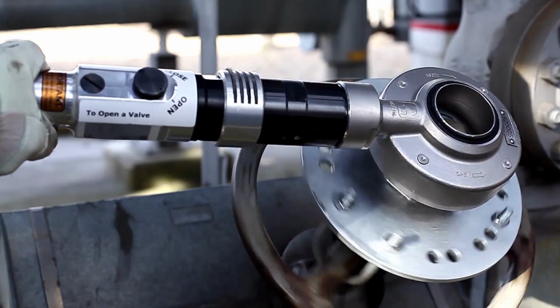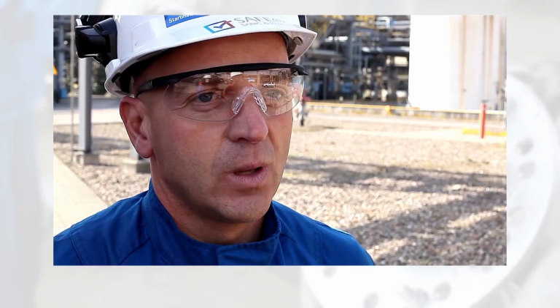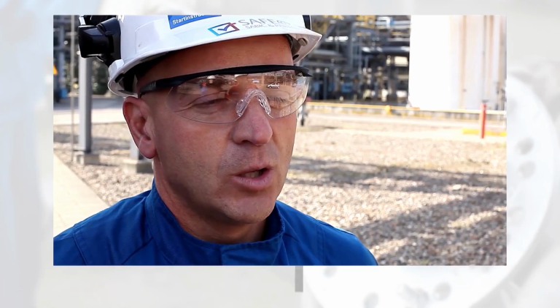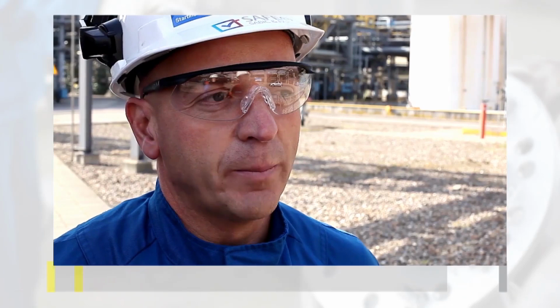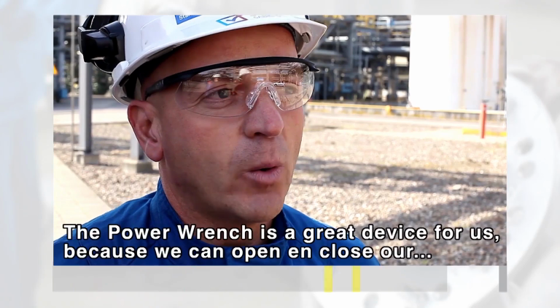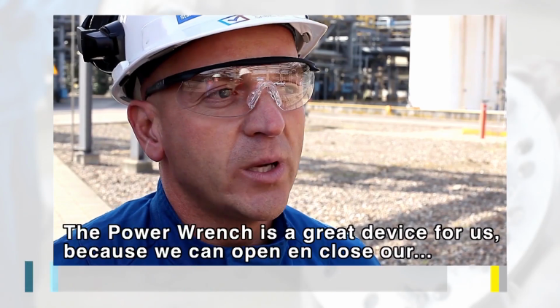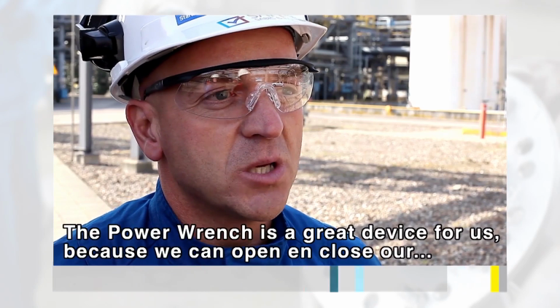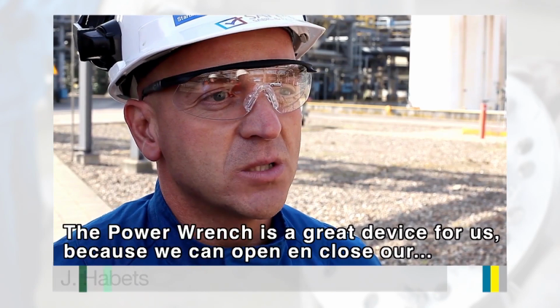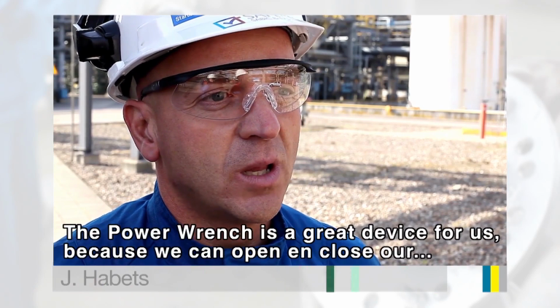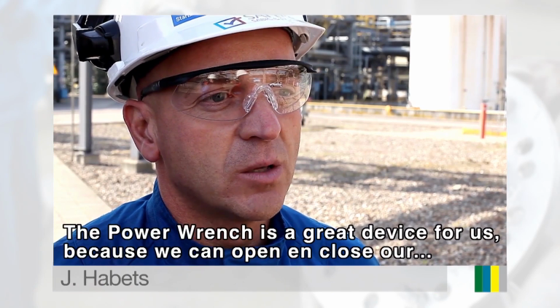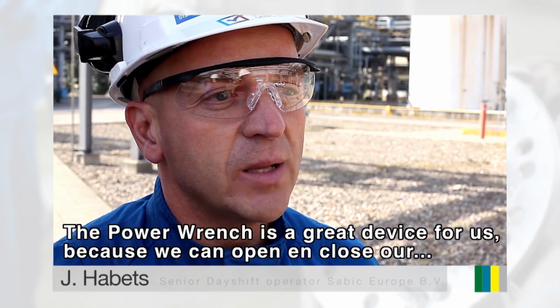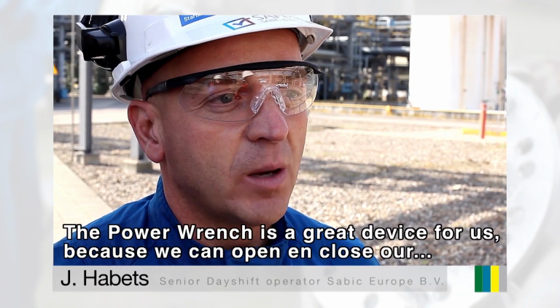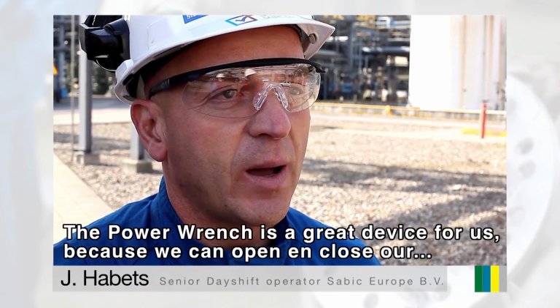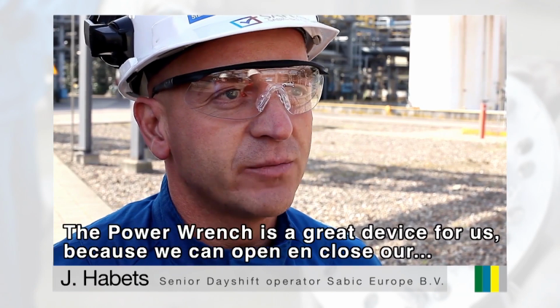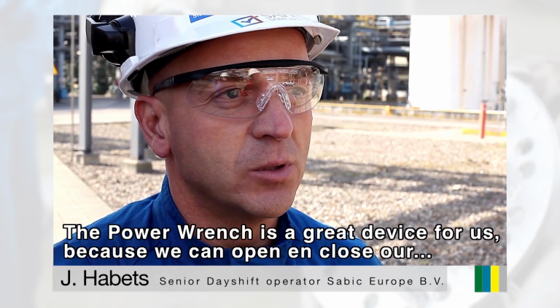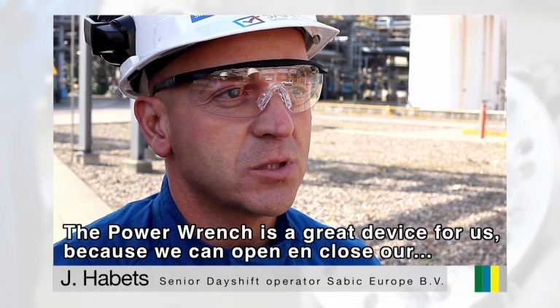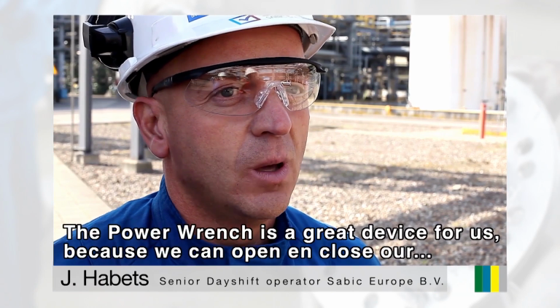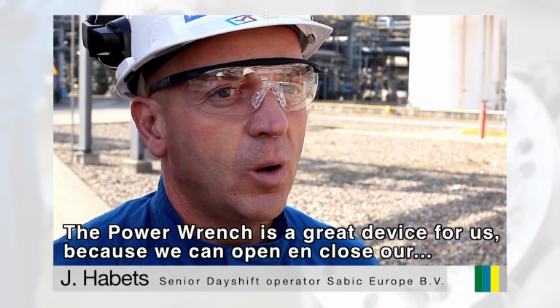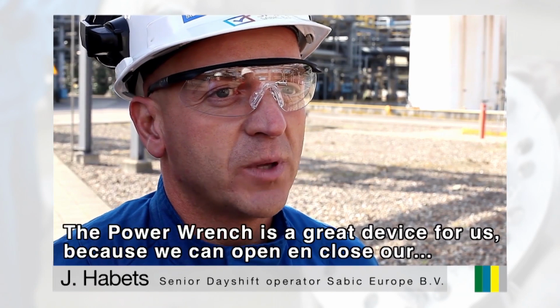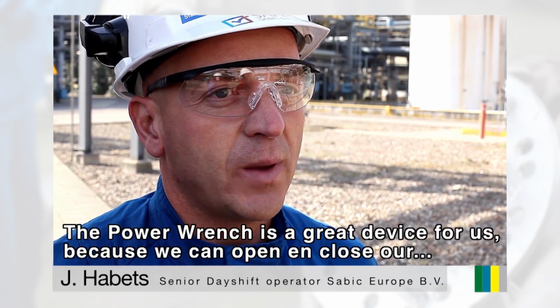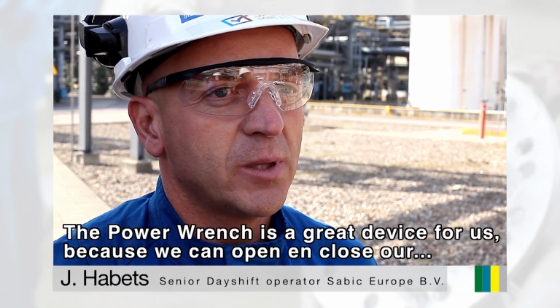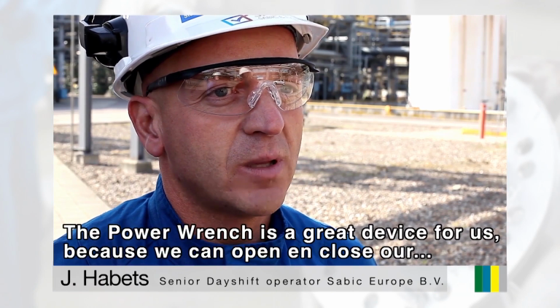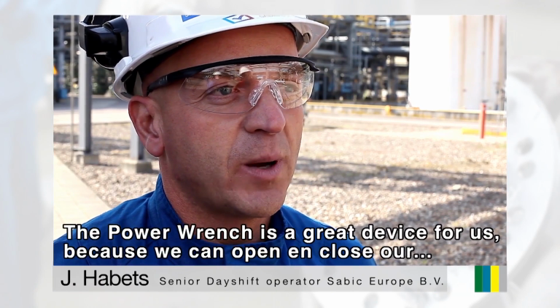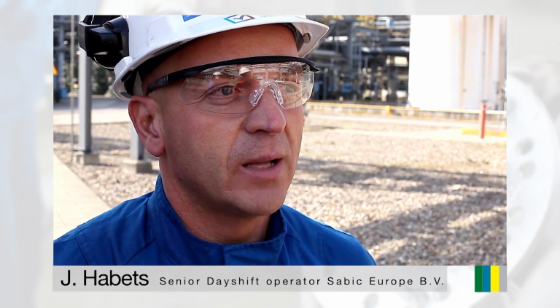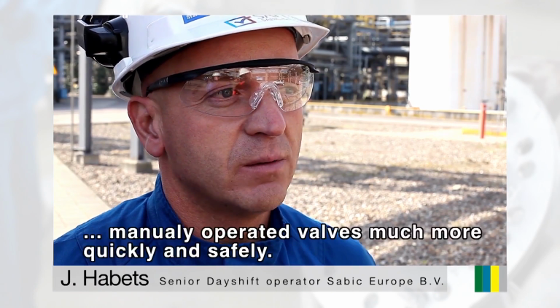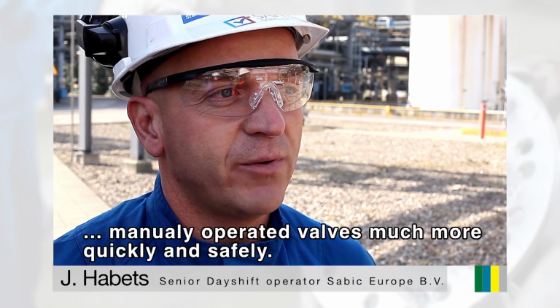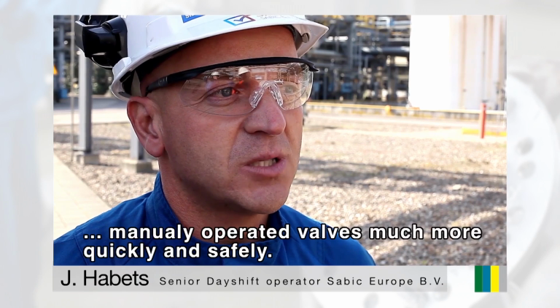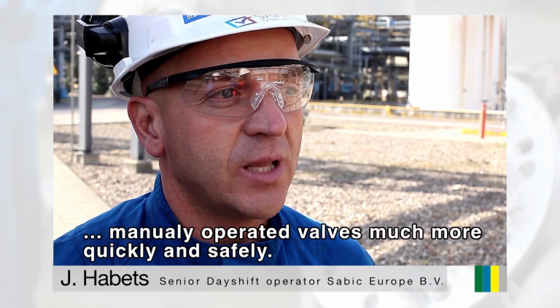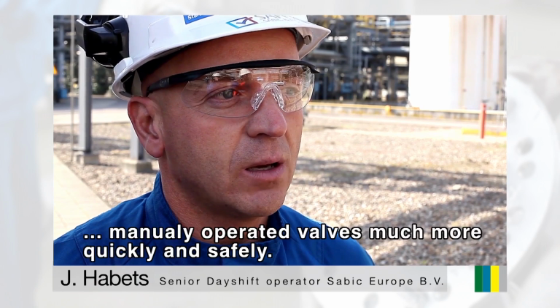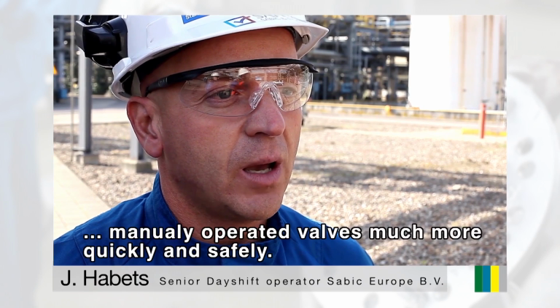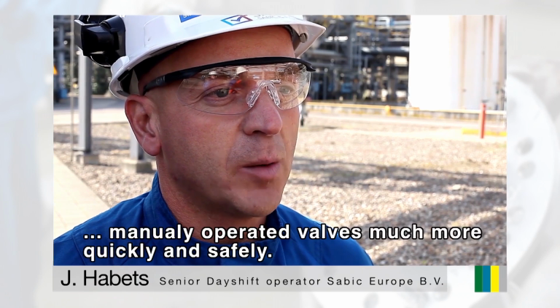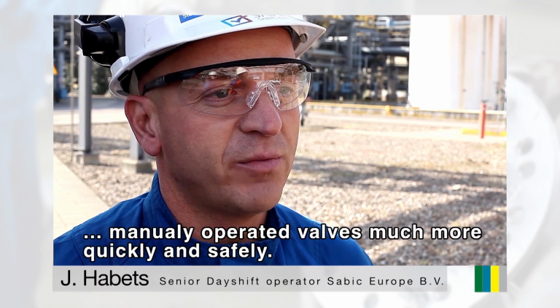The PowerWrench is a great apparatus for us because with this apparatus, we can use our shutters much faster and safer.